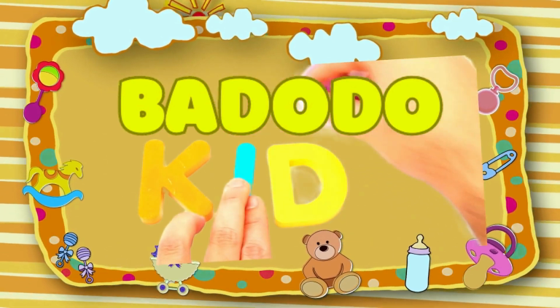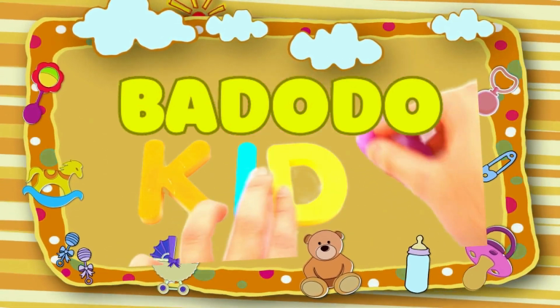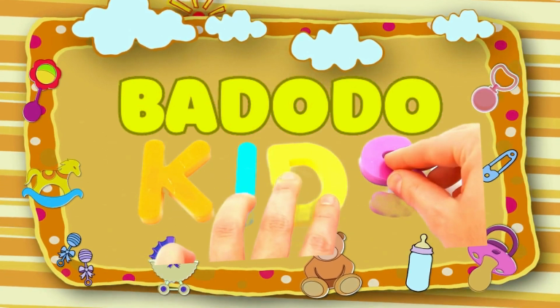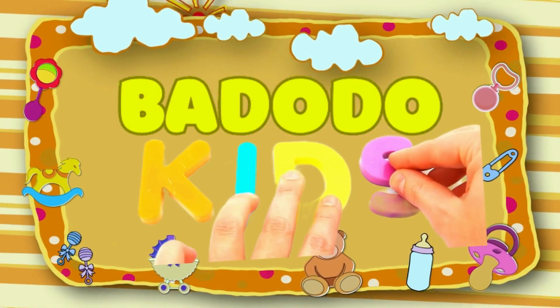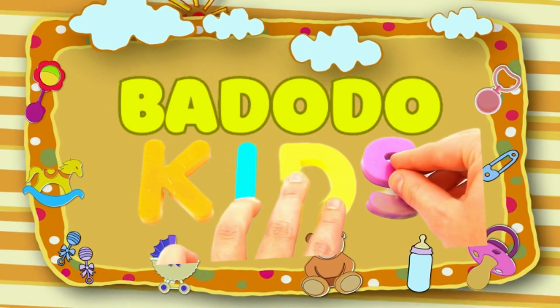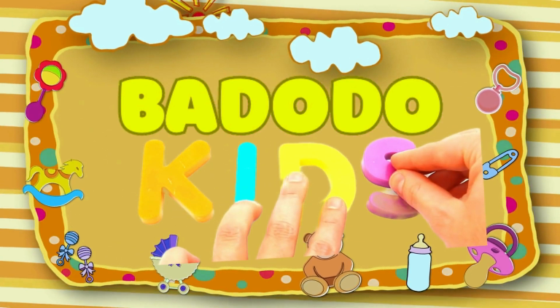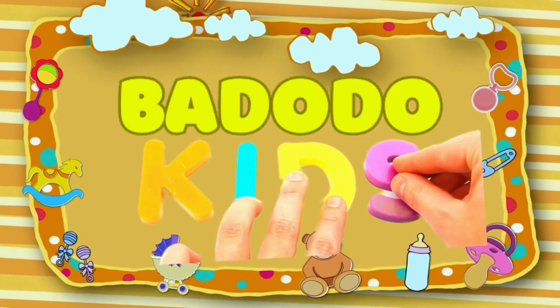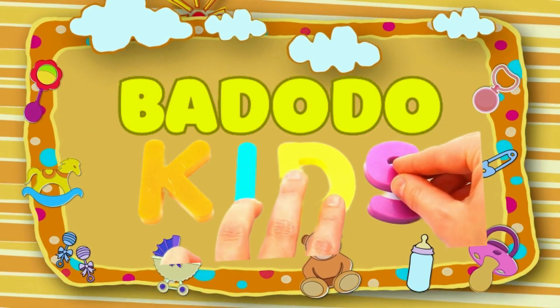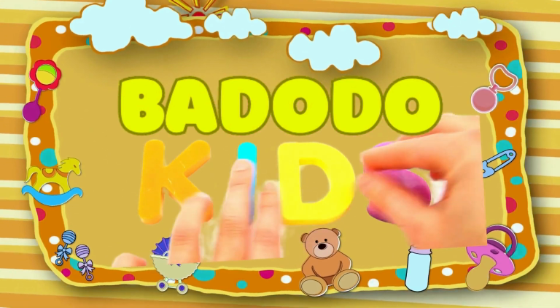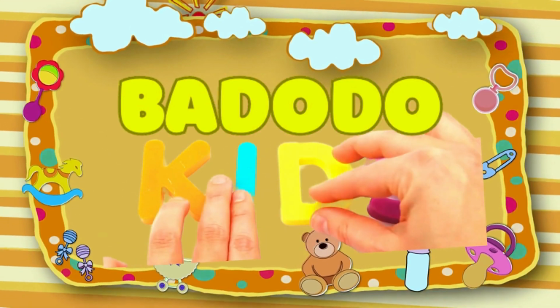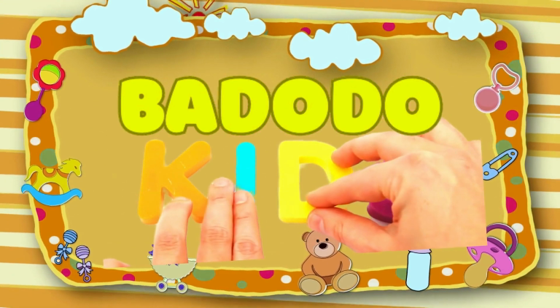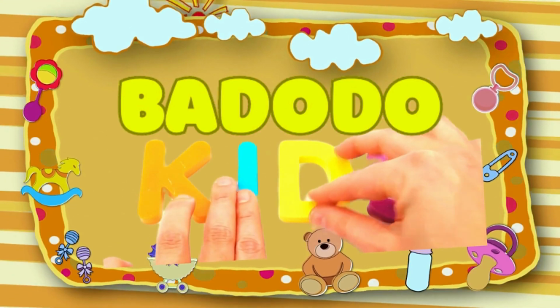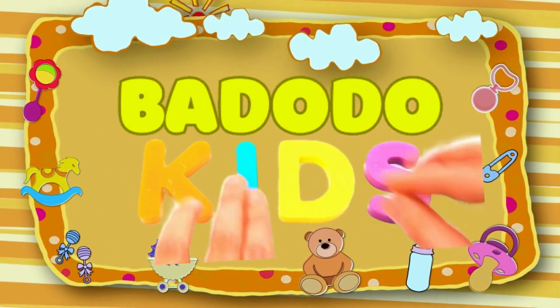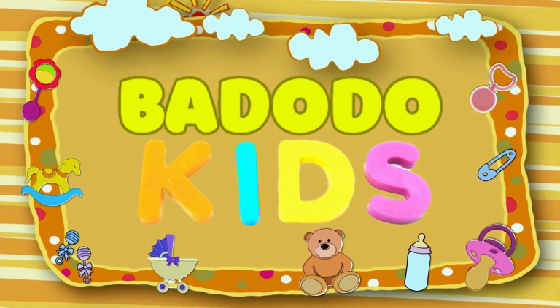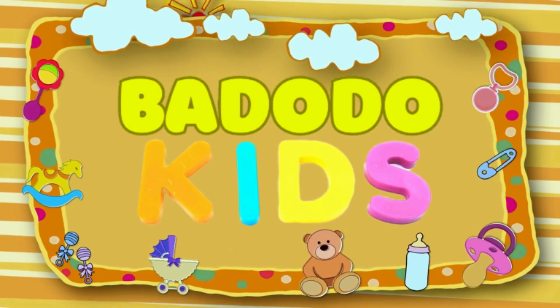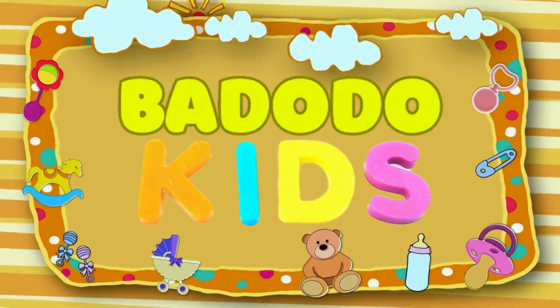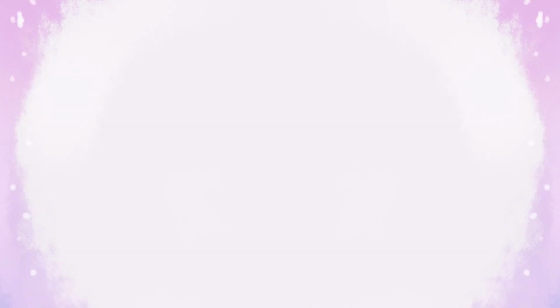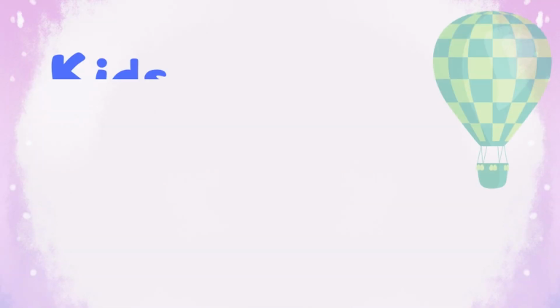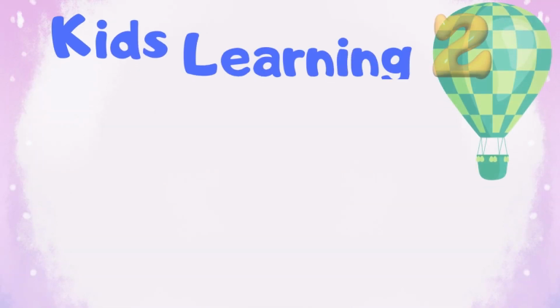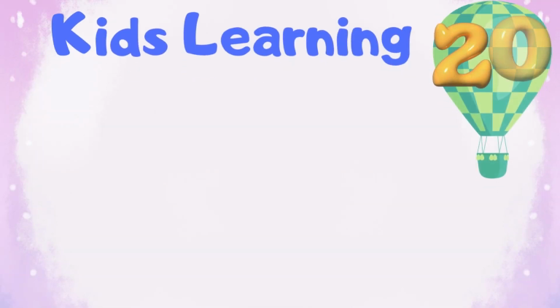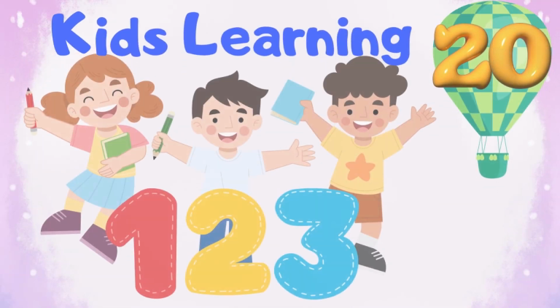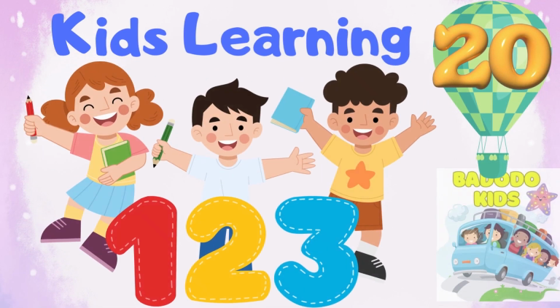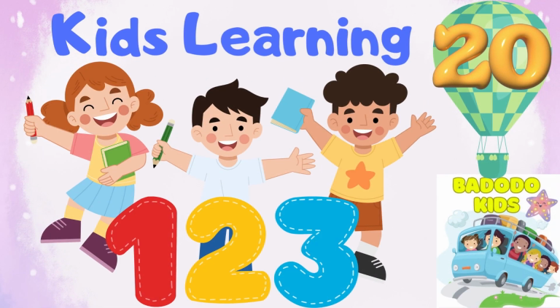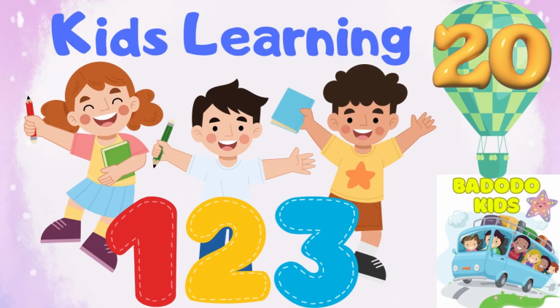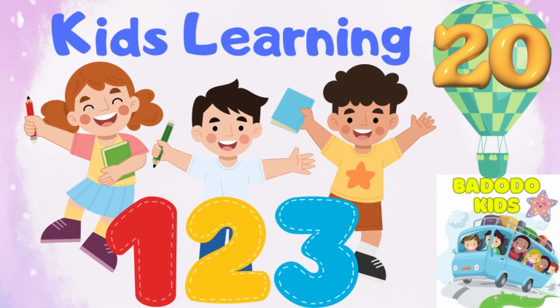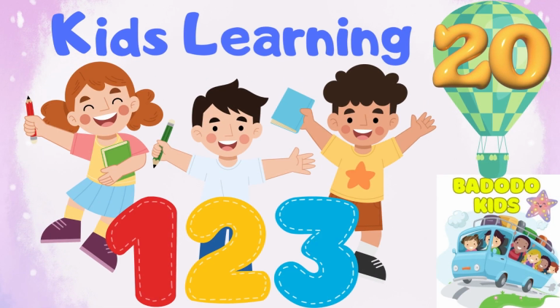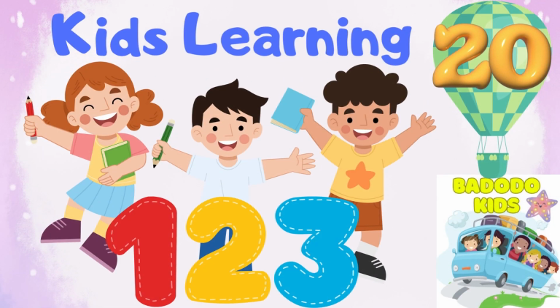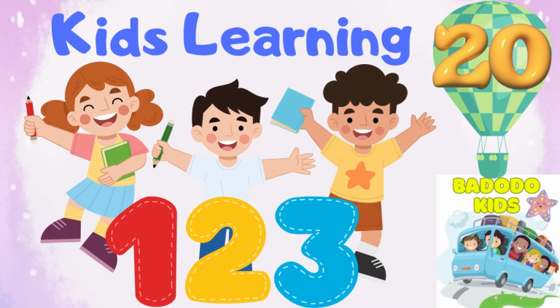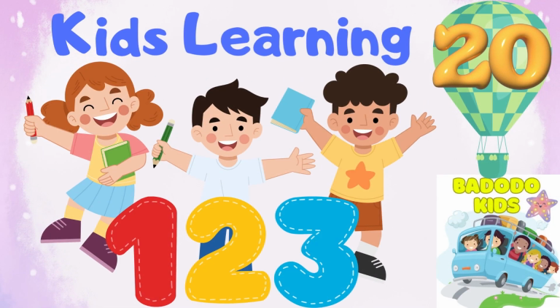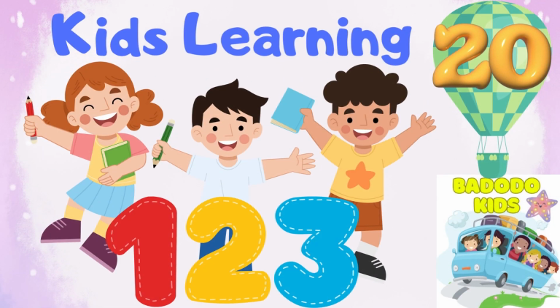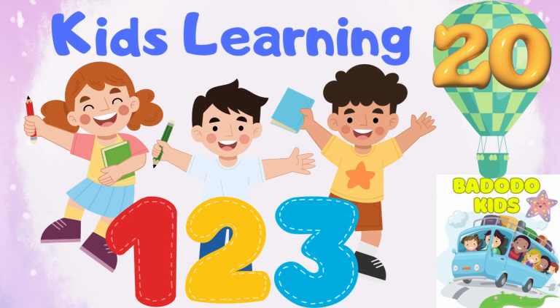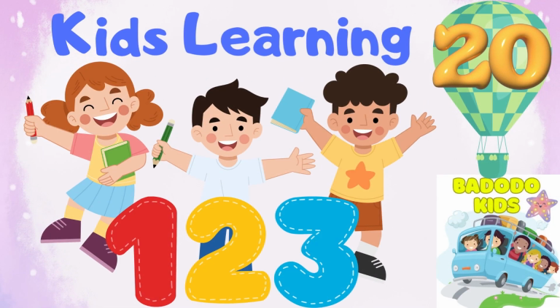Hi and welcome back kids. Let's count from 1 till 20 with colorful air balloons.